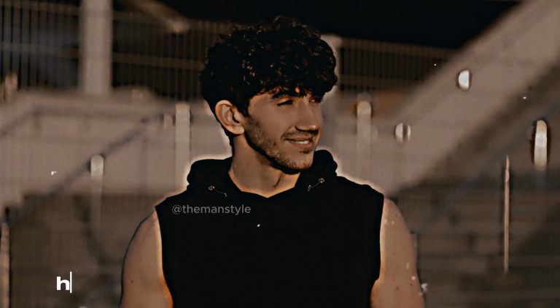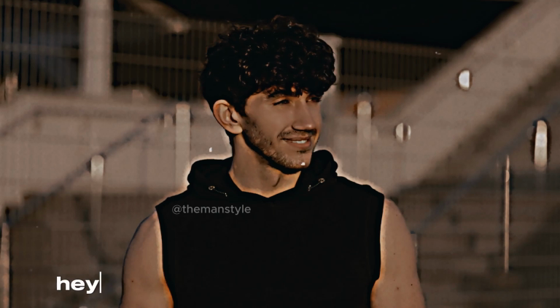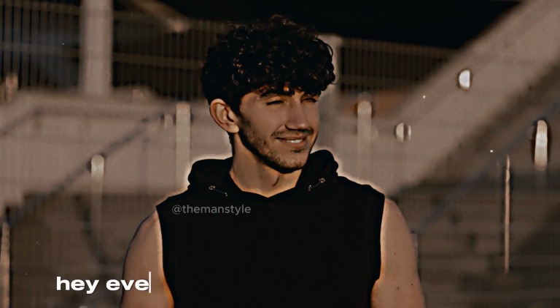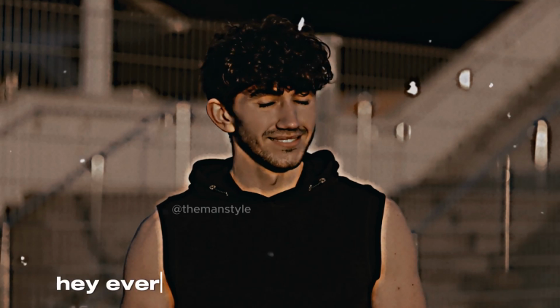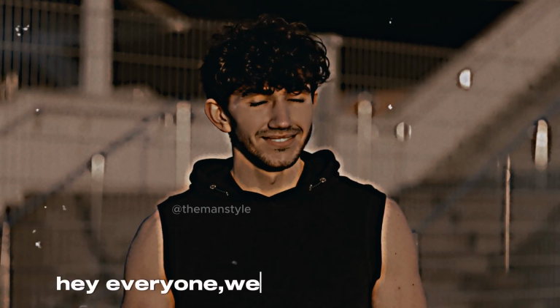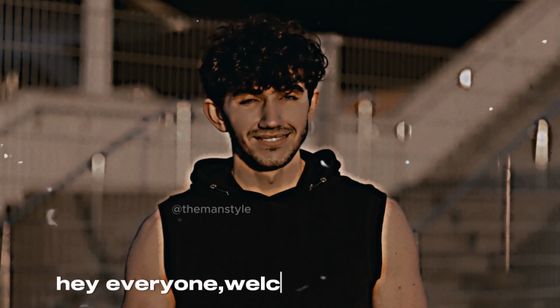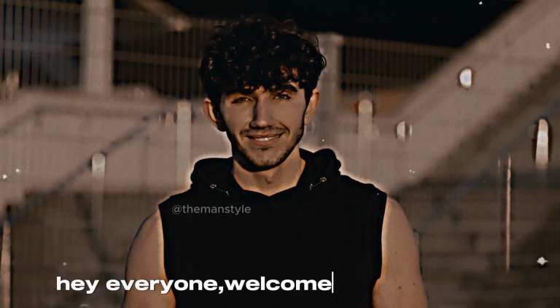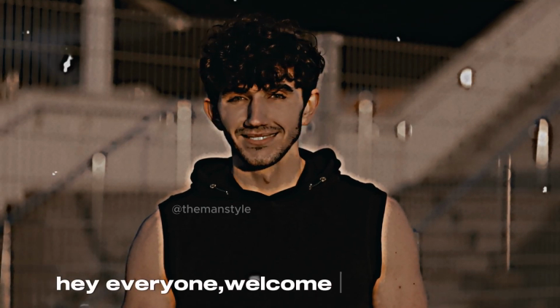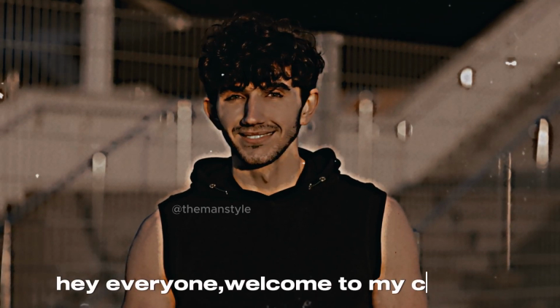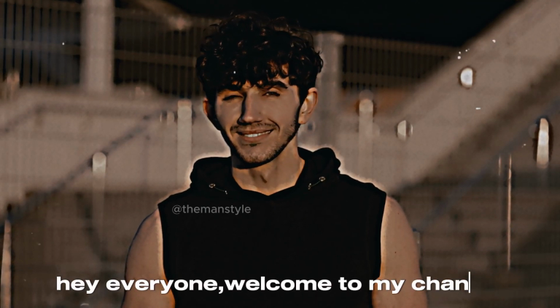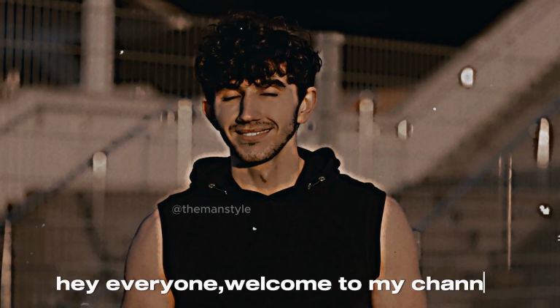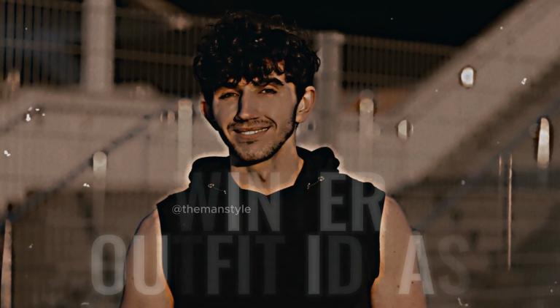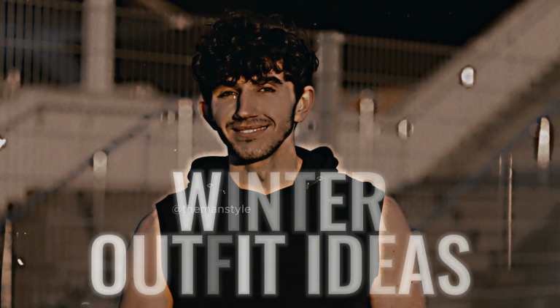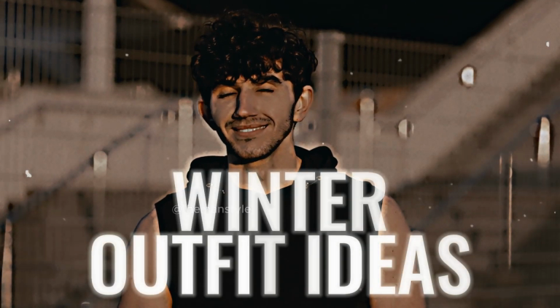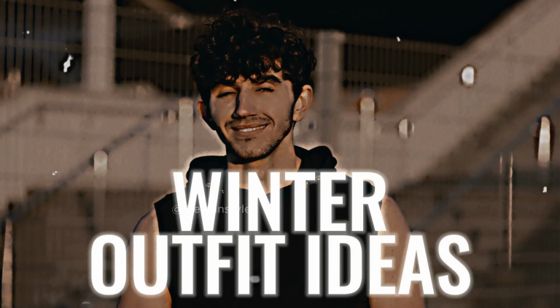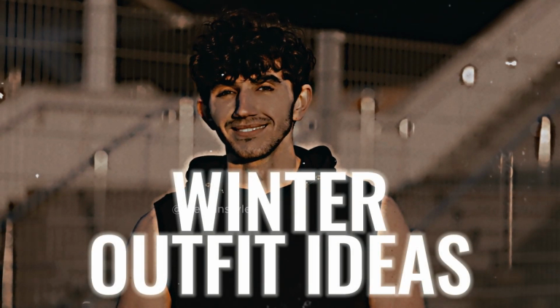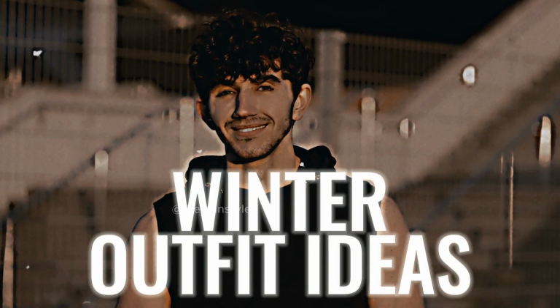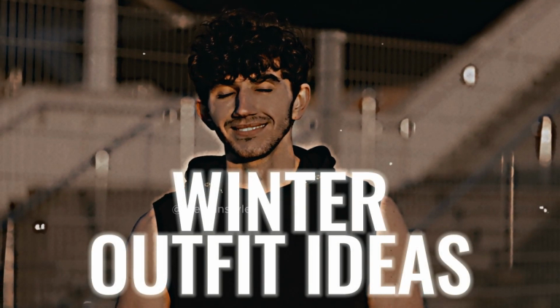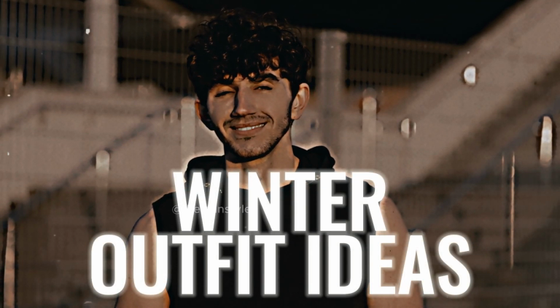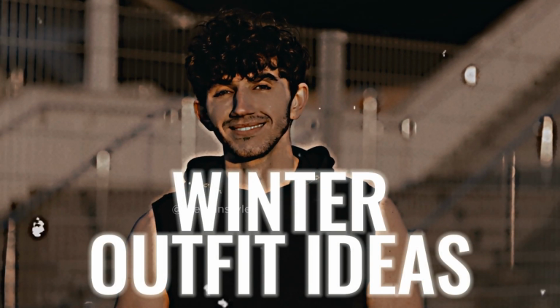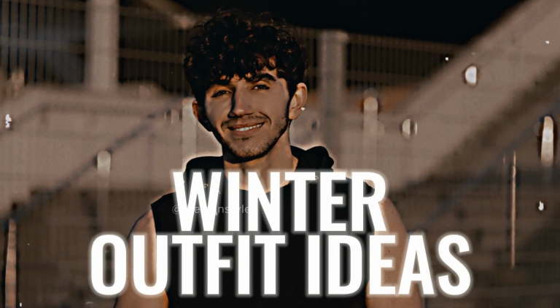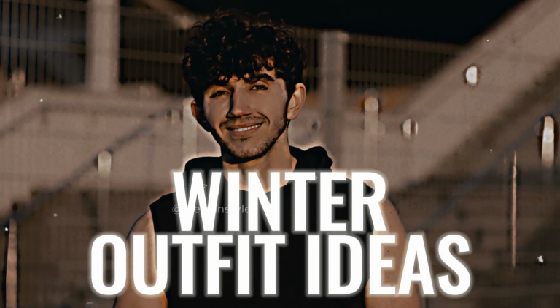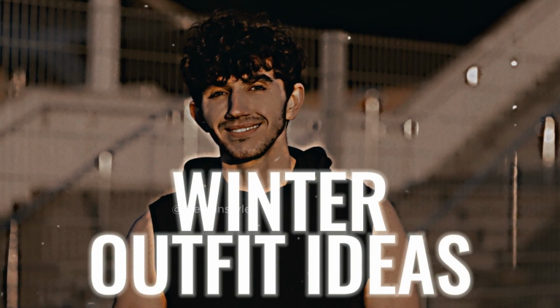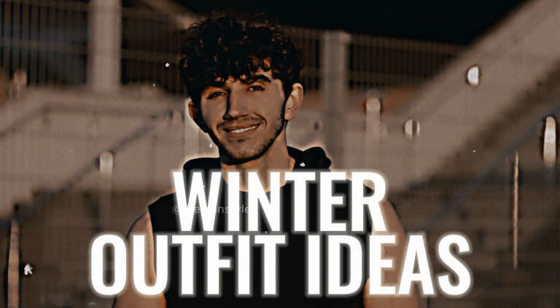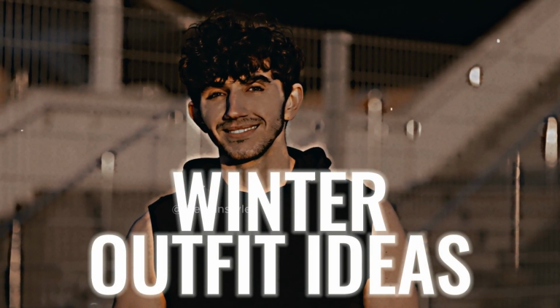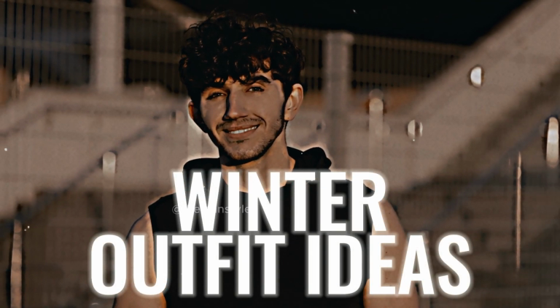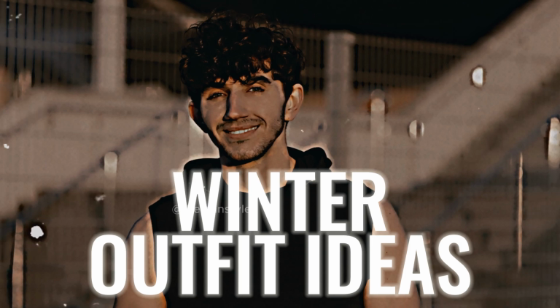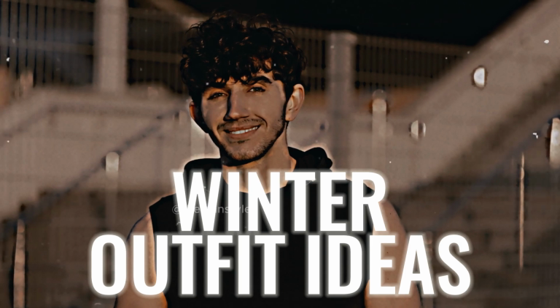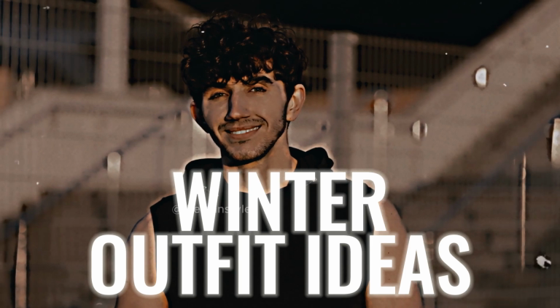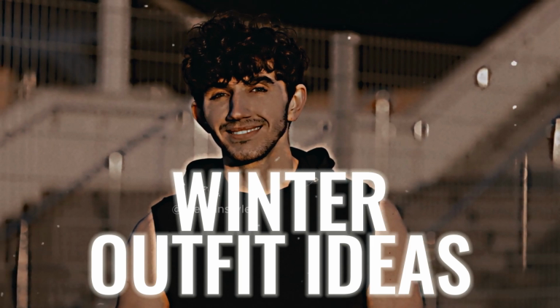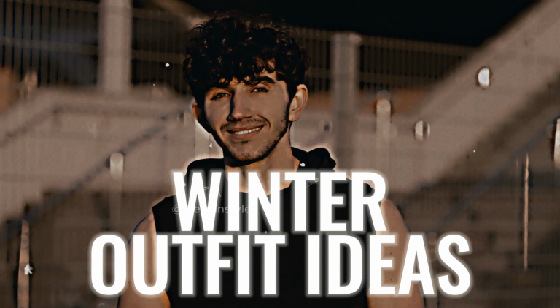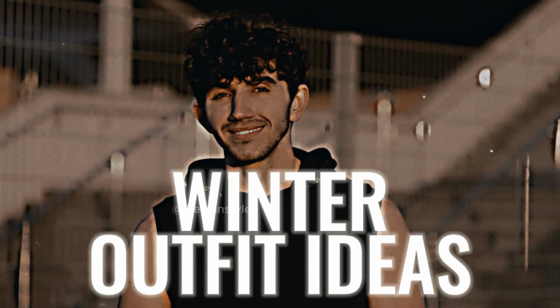Hello friends! Welcome back! In this video, I will show you the best cool winter outfit ideas. Keep watching!